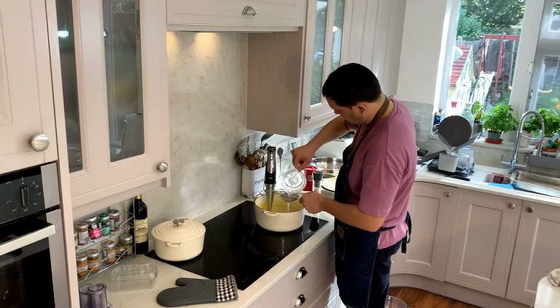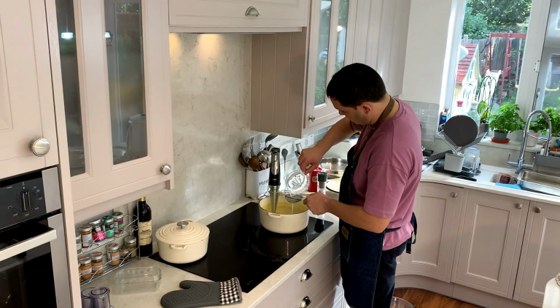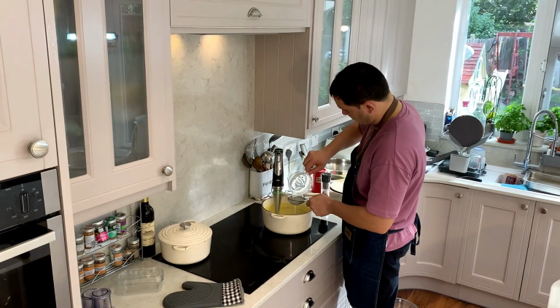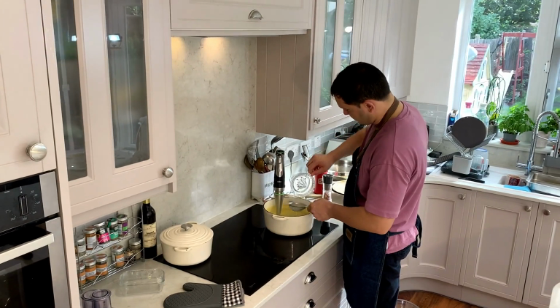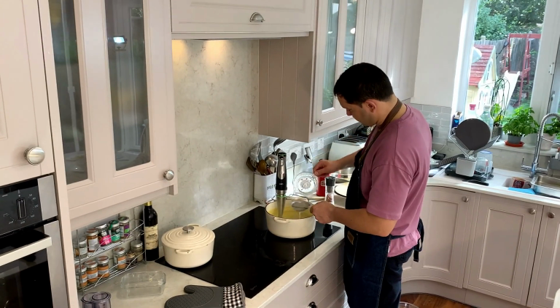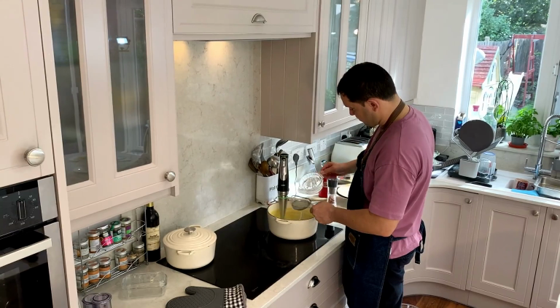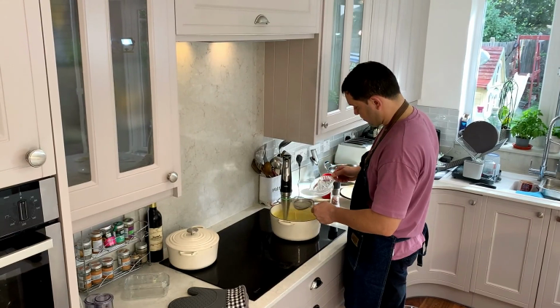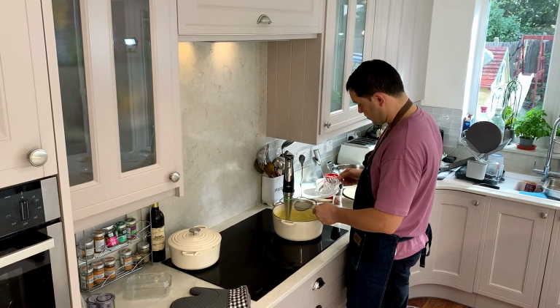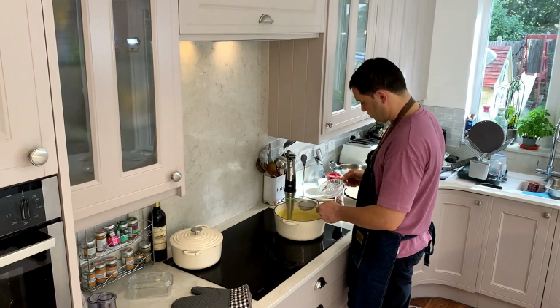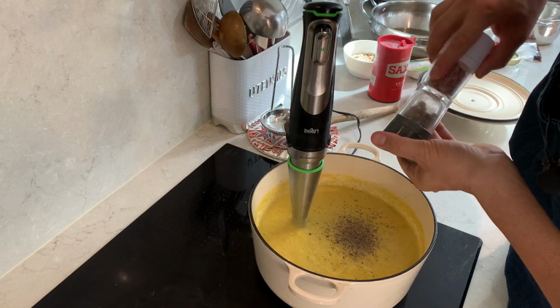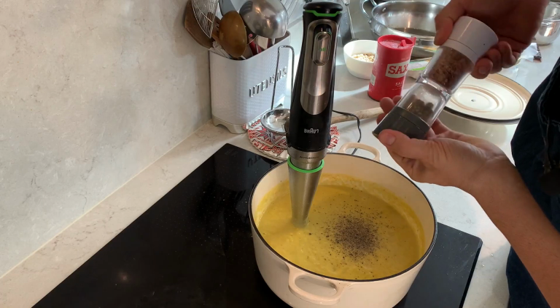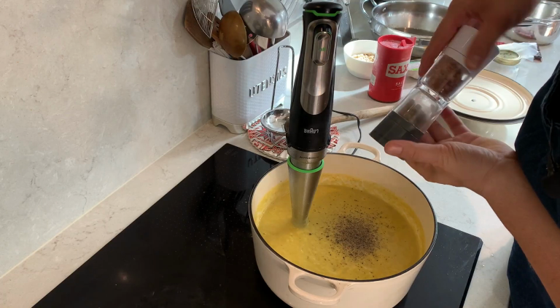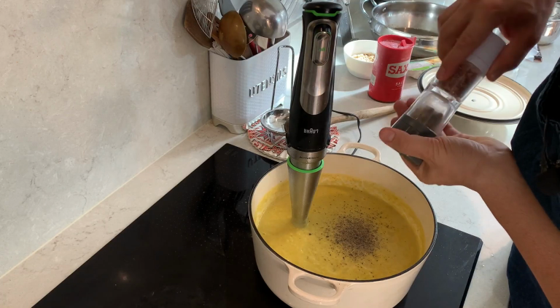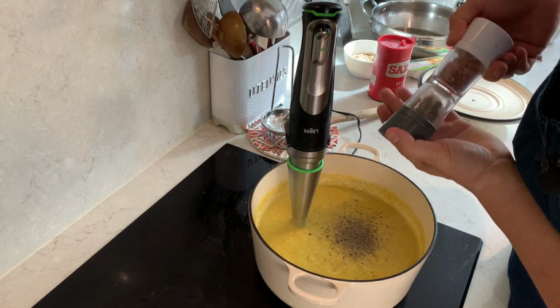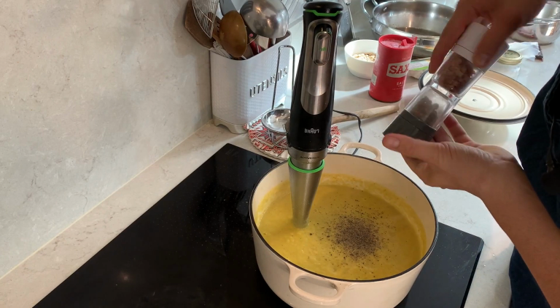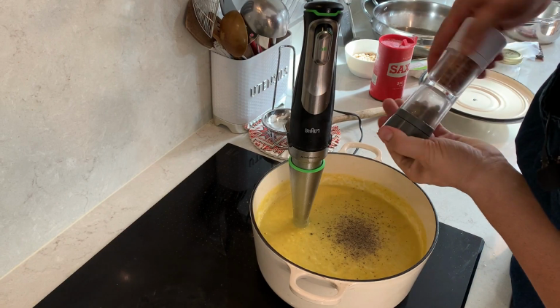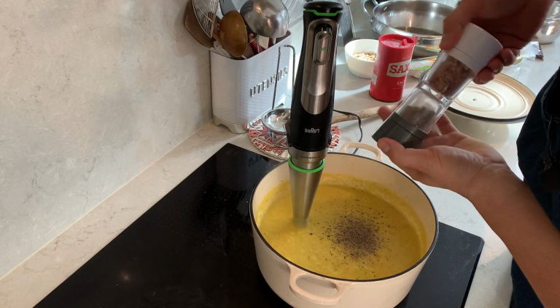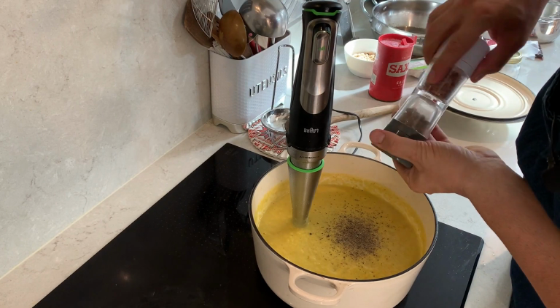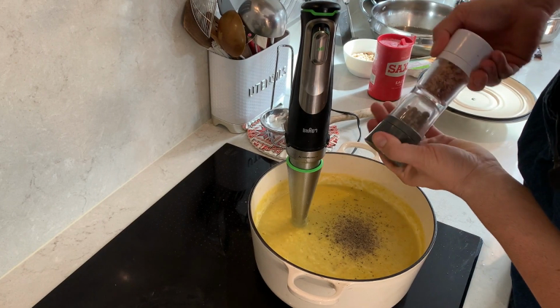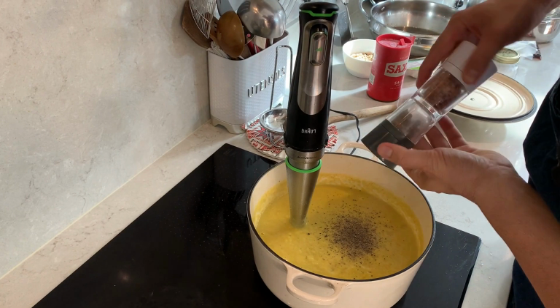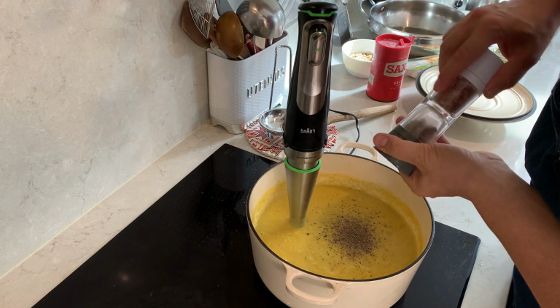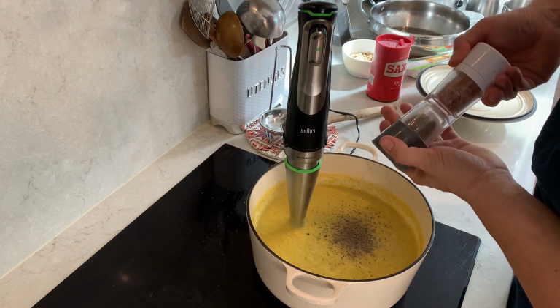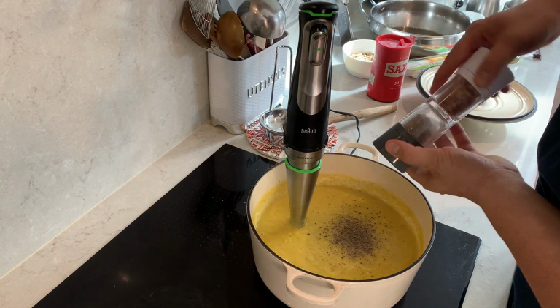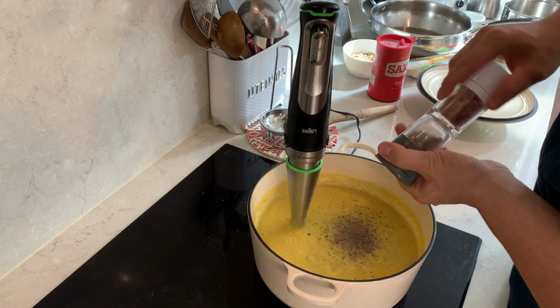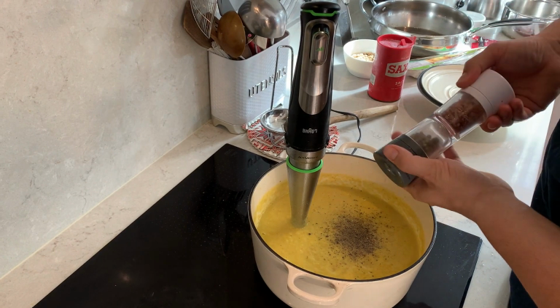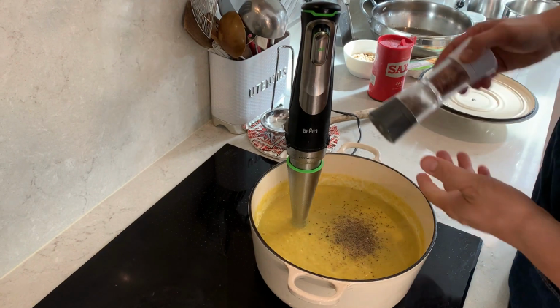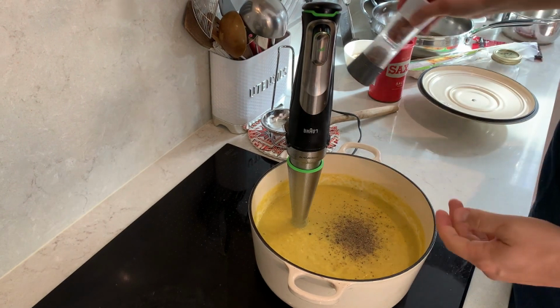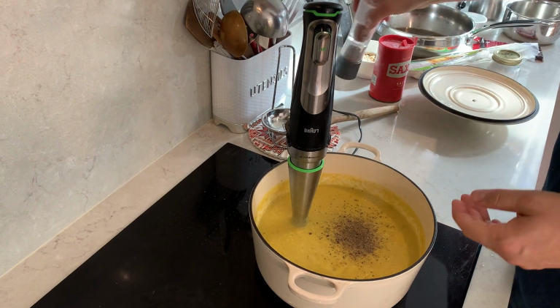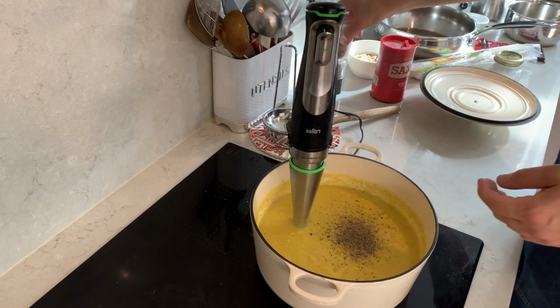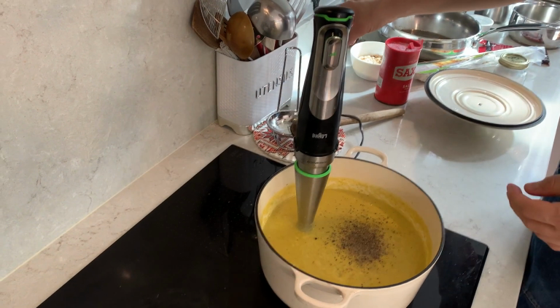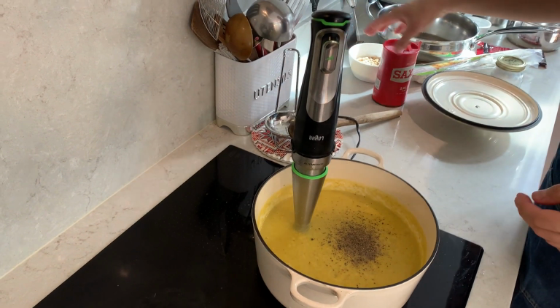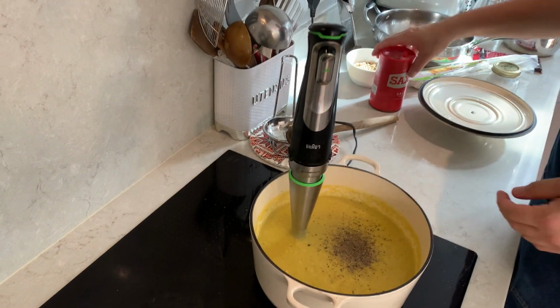Now add your lemon juice and season with salt and pepper. If you like it spicy, you can add a little bit of hot paprika.